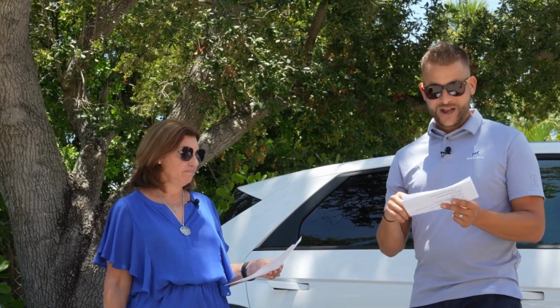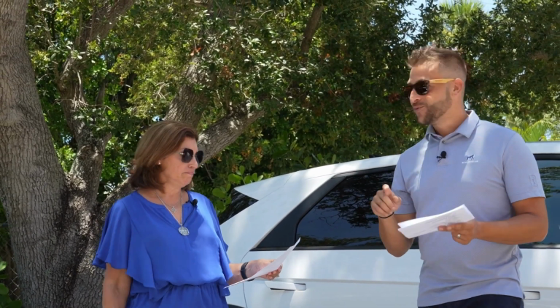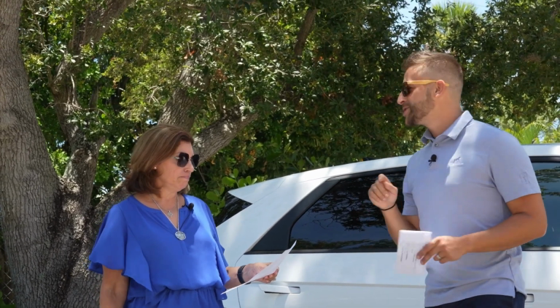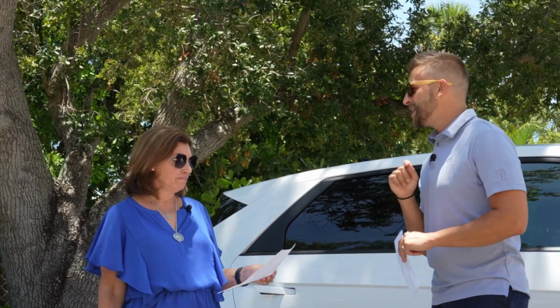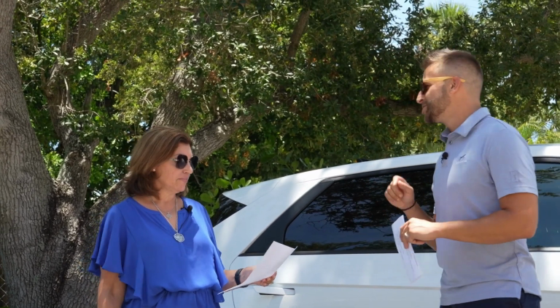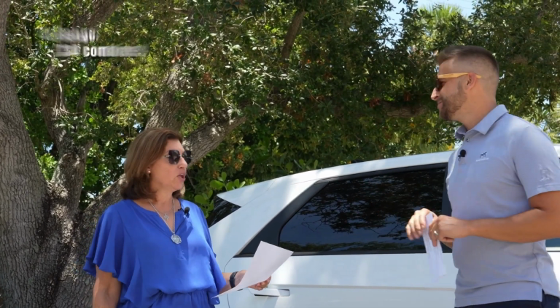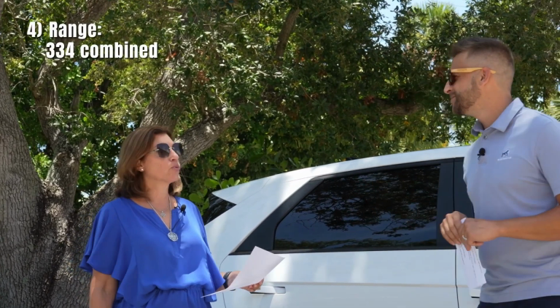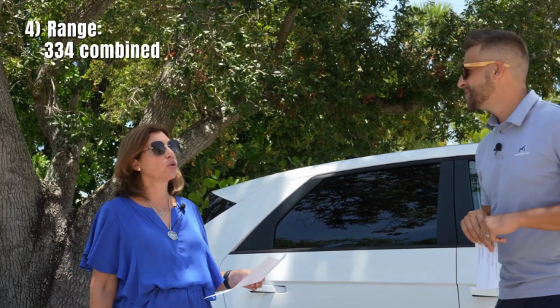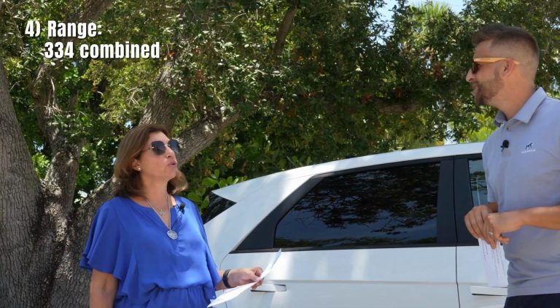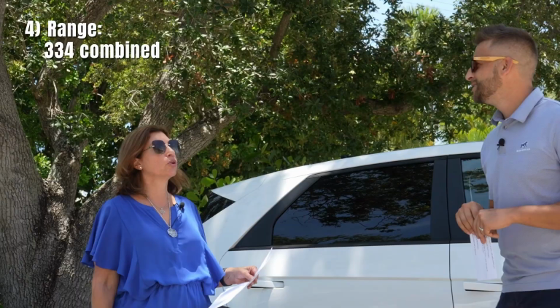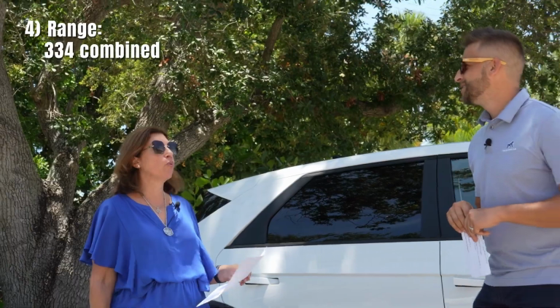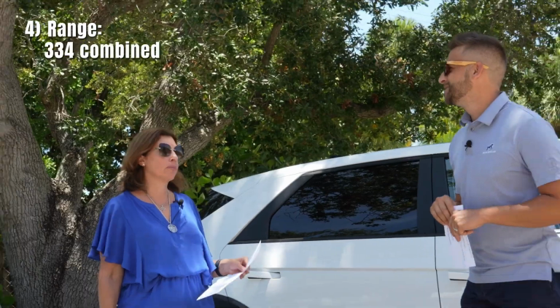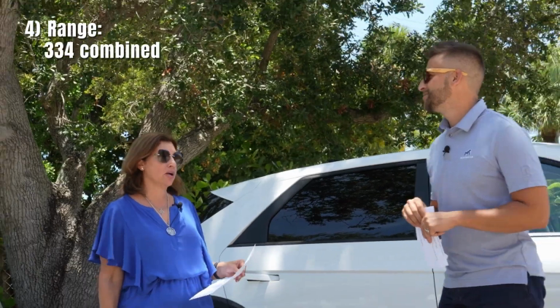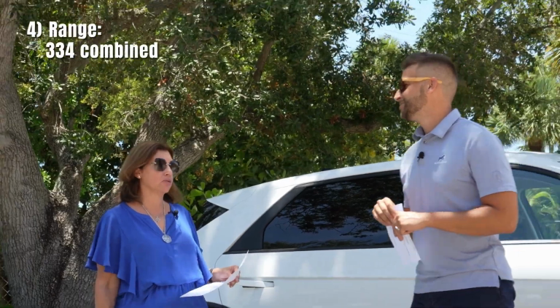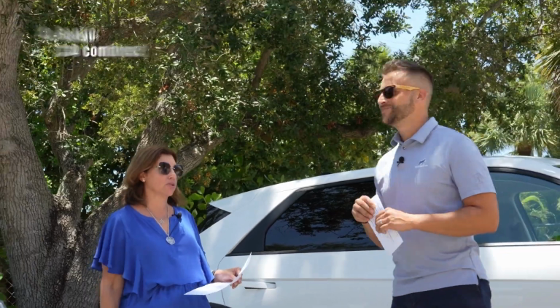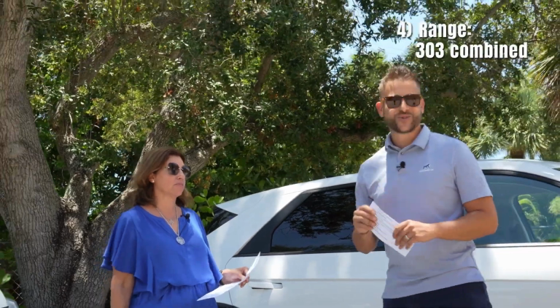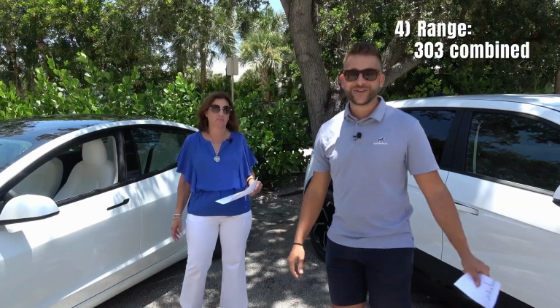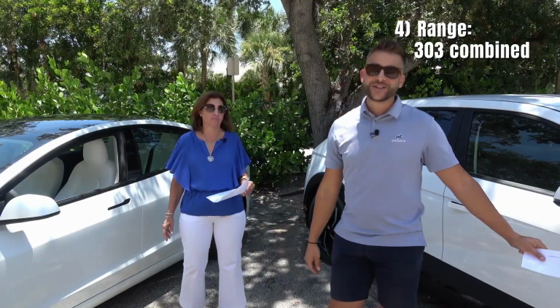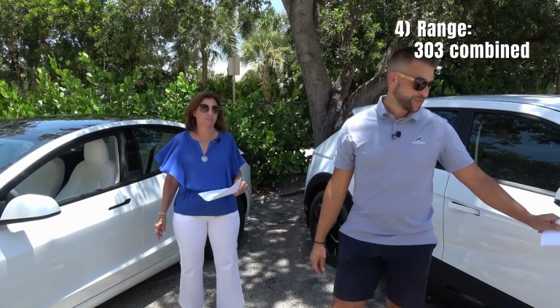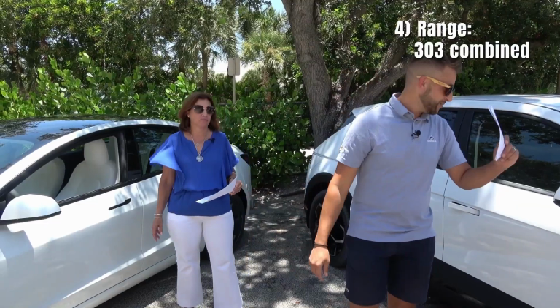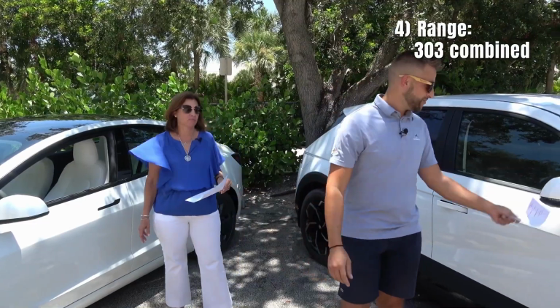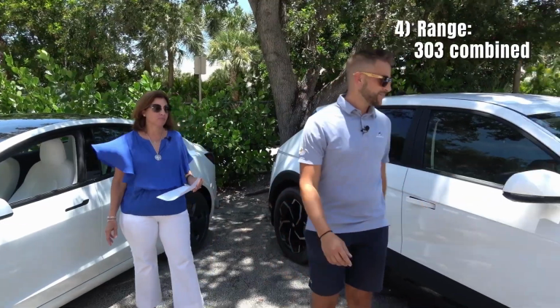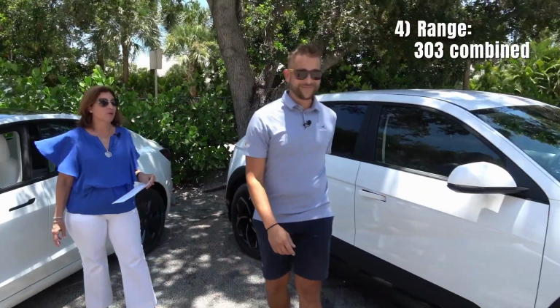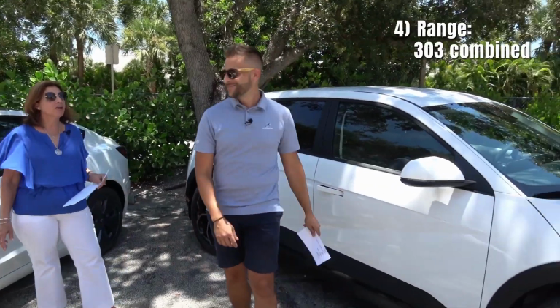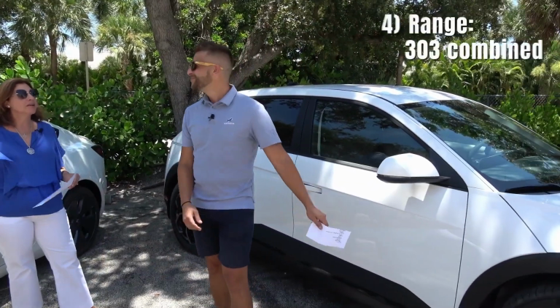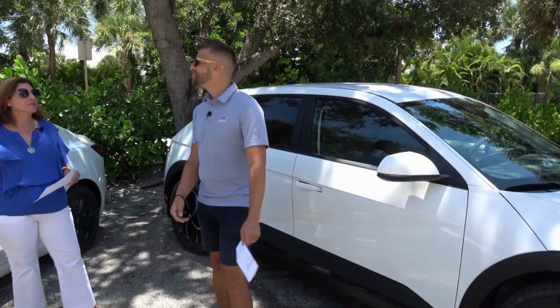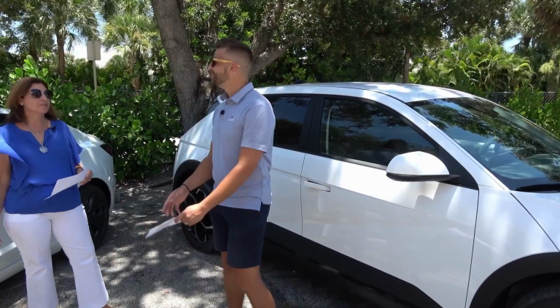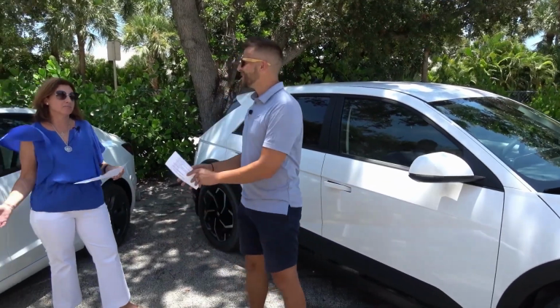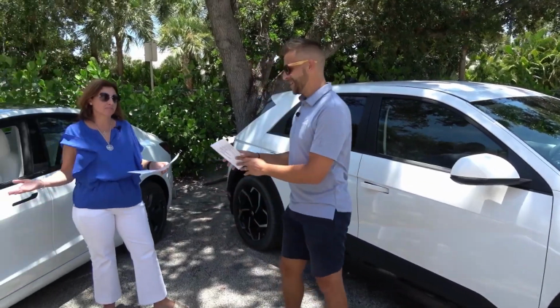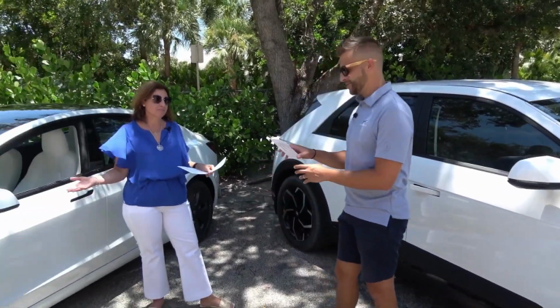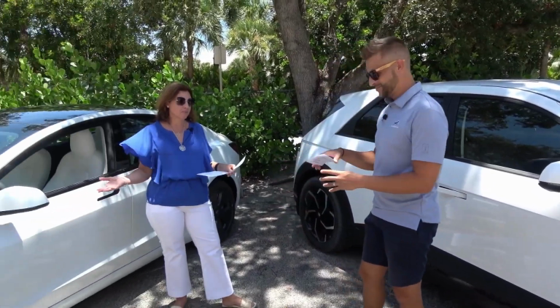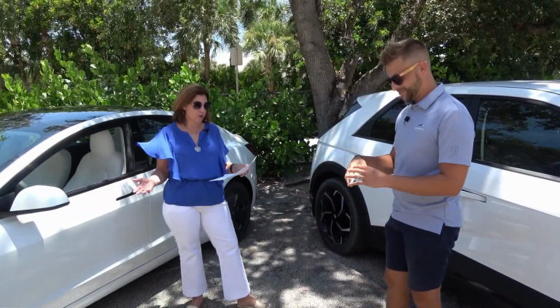What's your range? Tesla is 334 miles, IONIQ 5 is 303 miles. So the Tesla wins on that one.